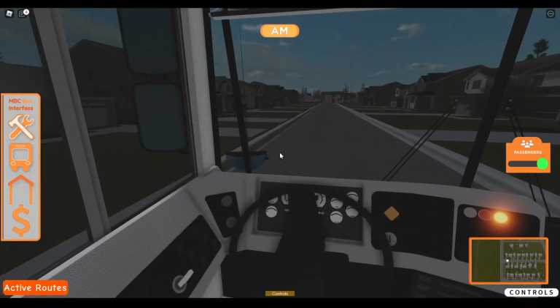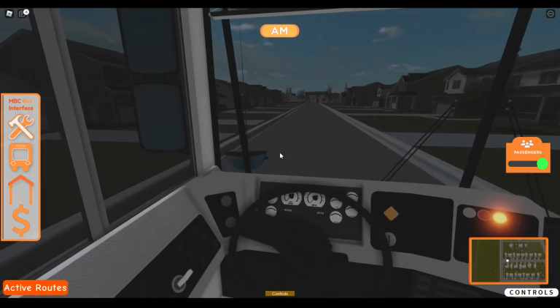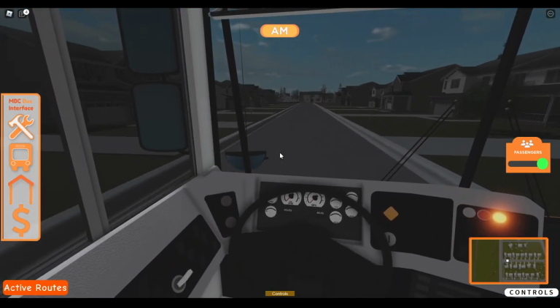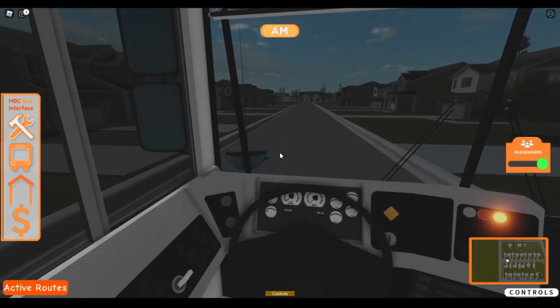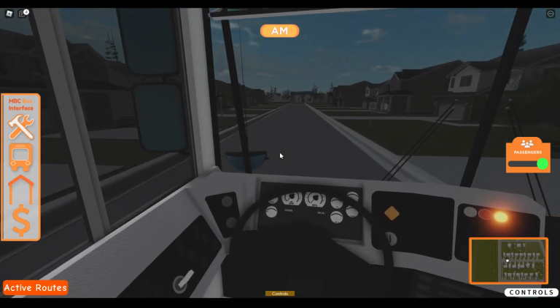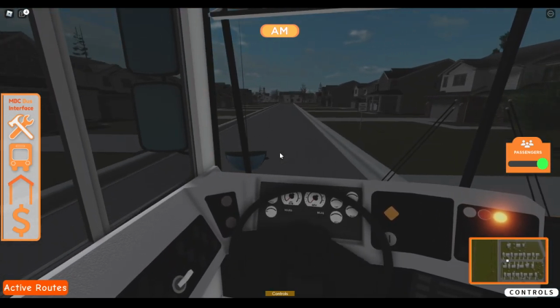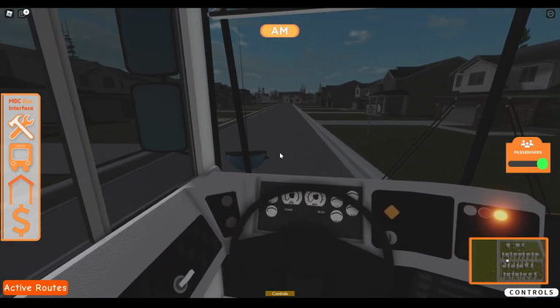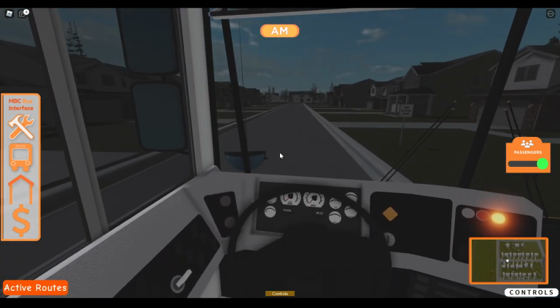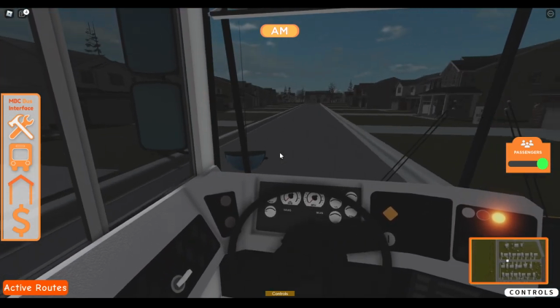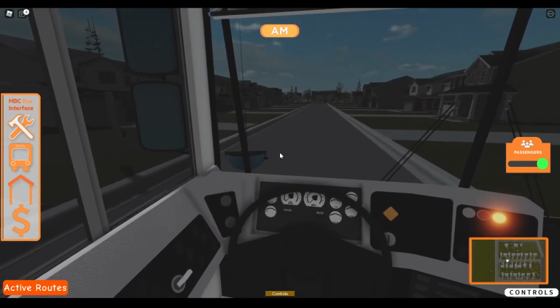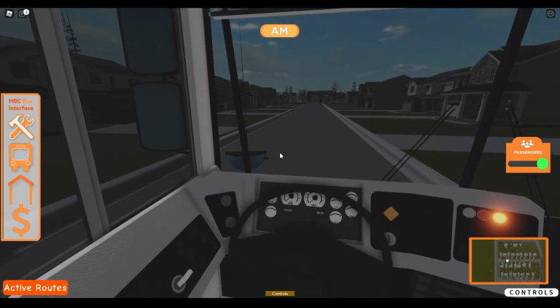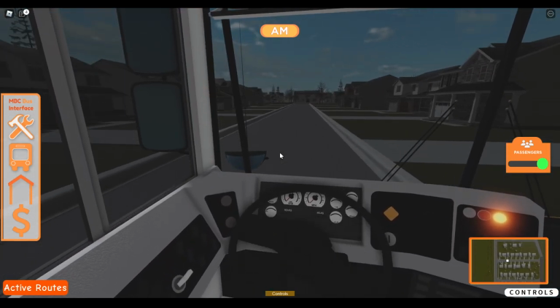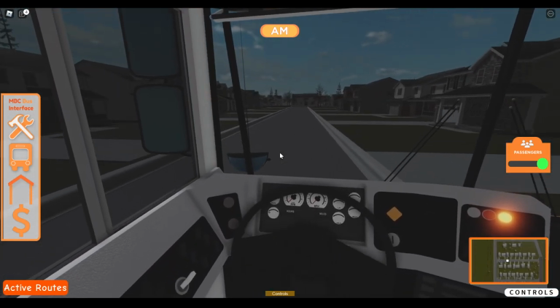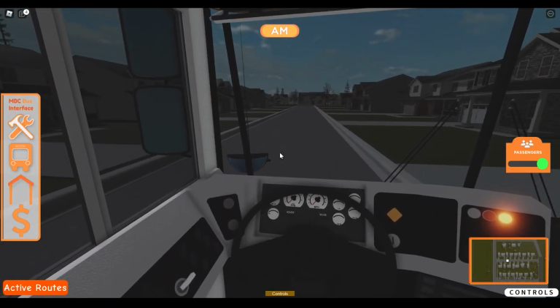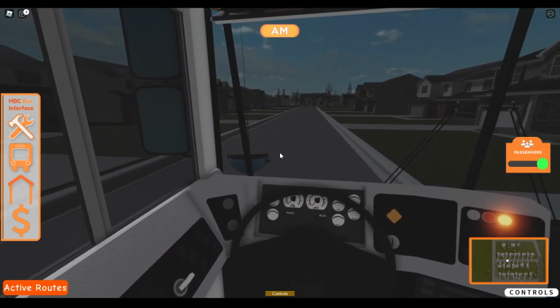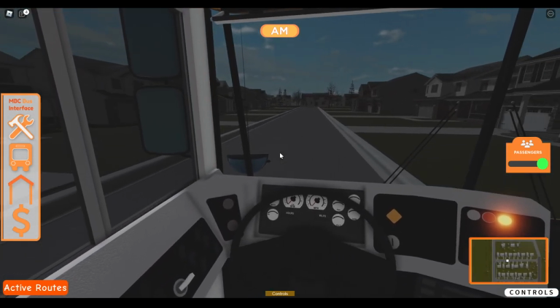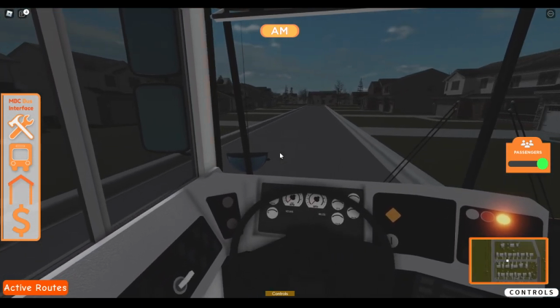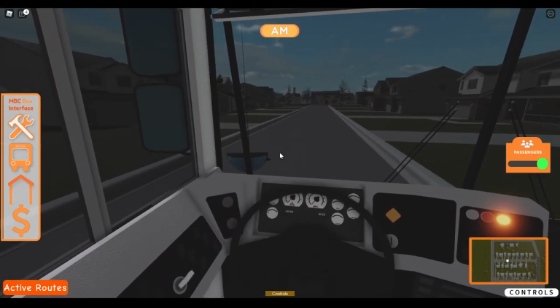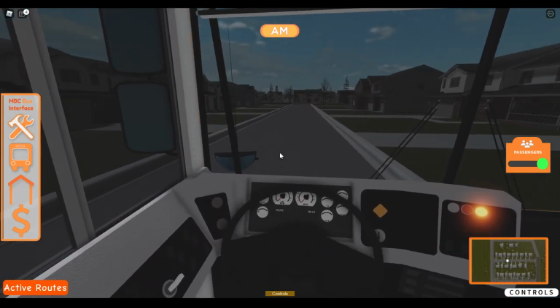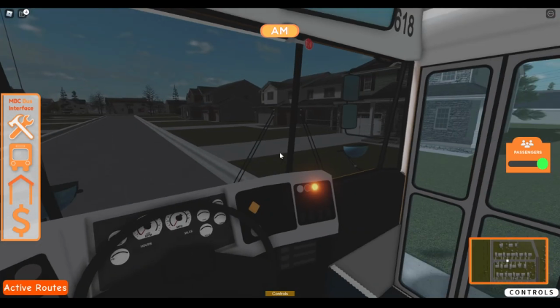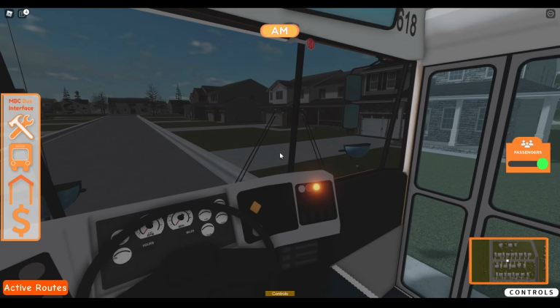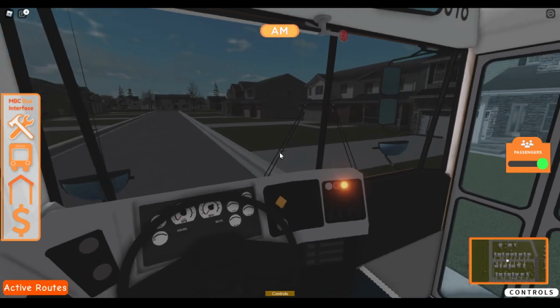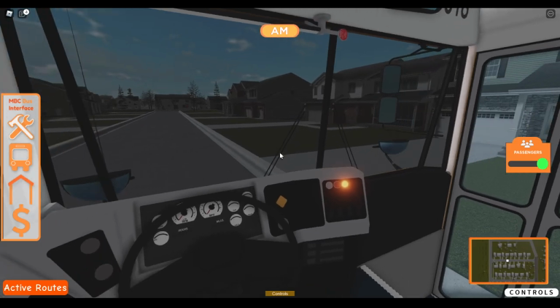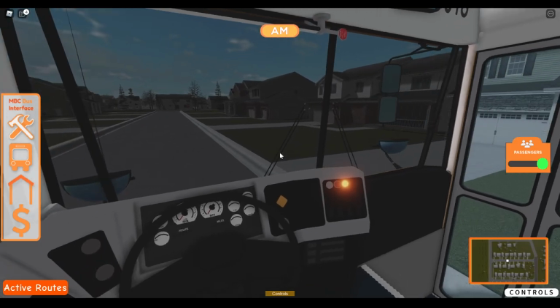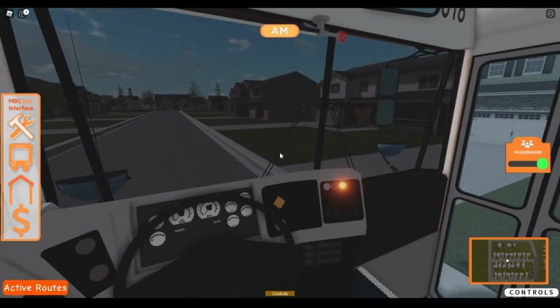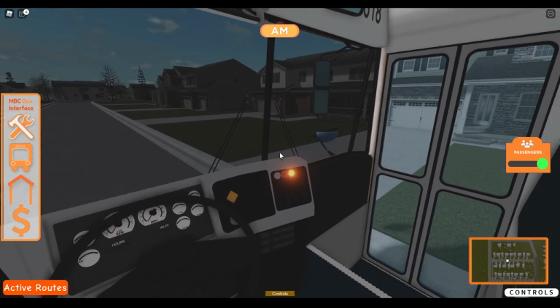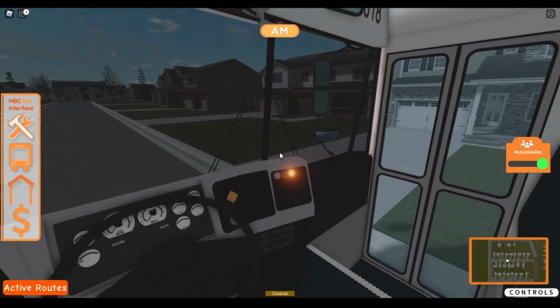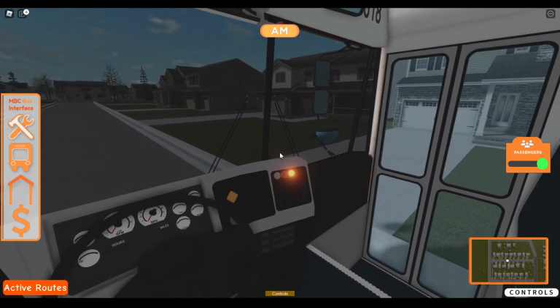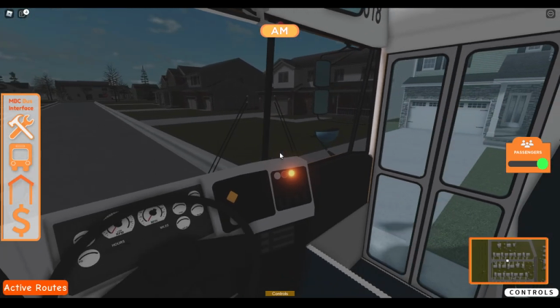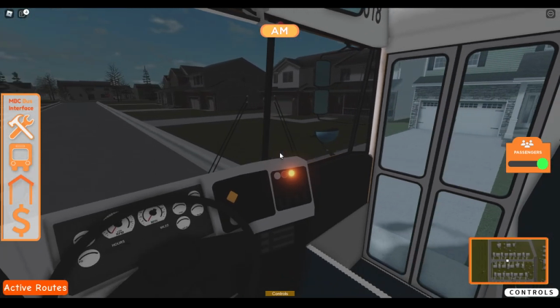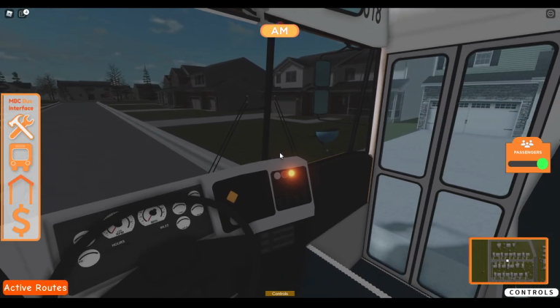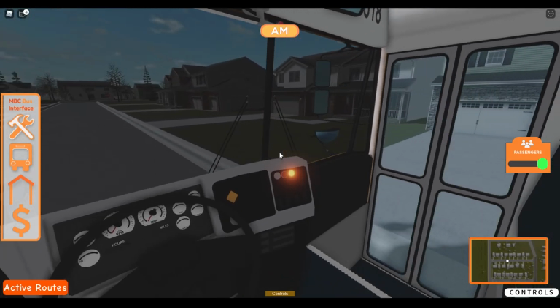Along with the International 3800 — I'd easily choose those over this bus.